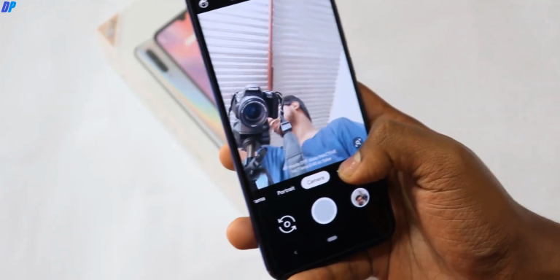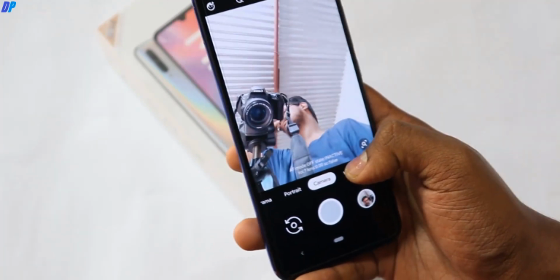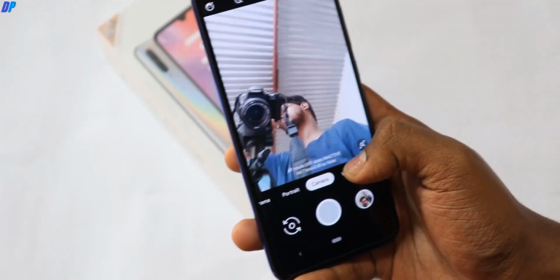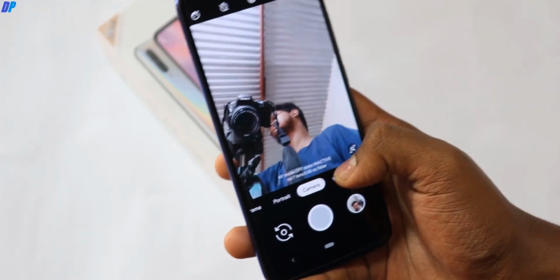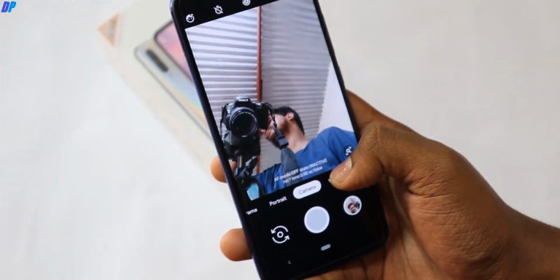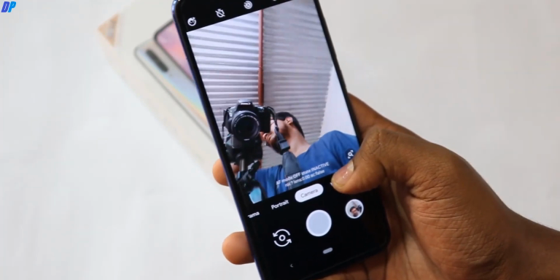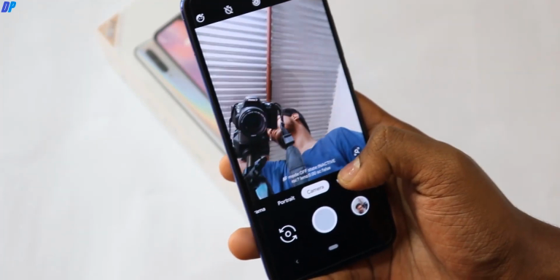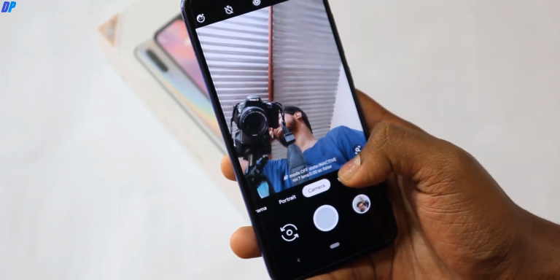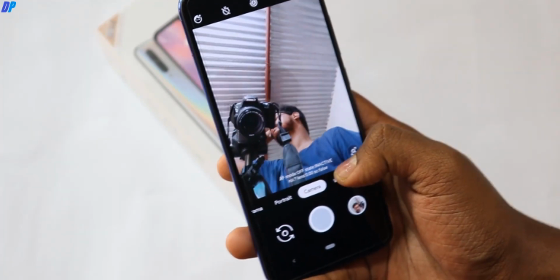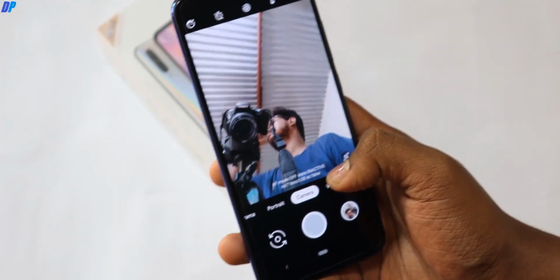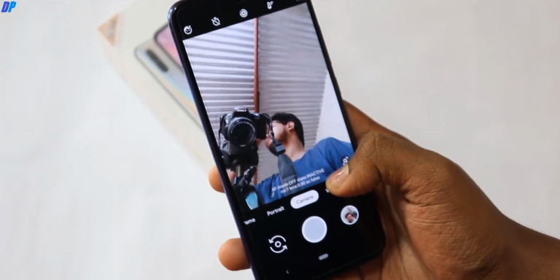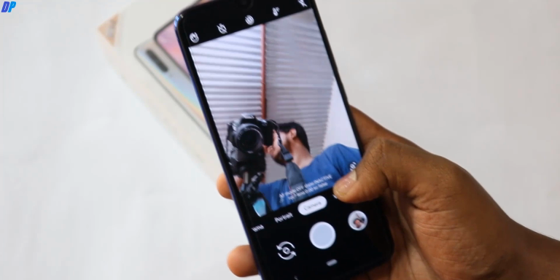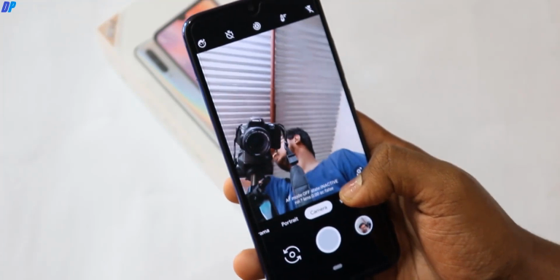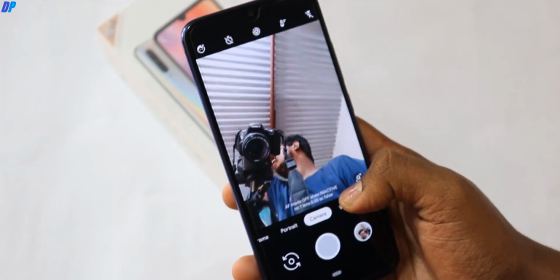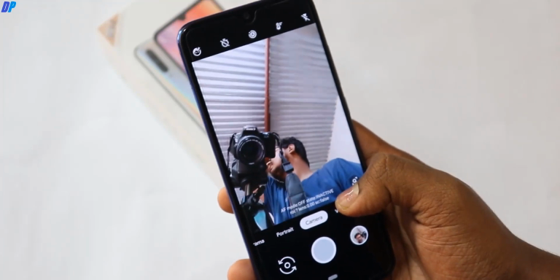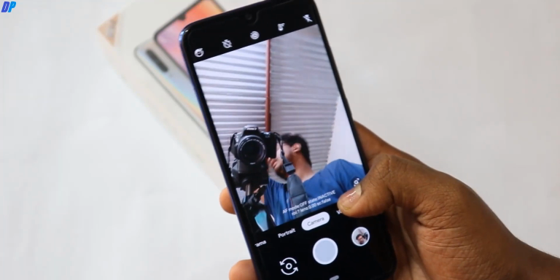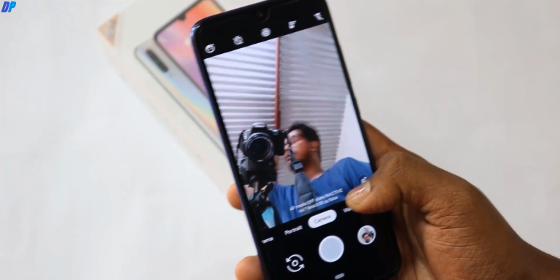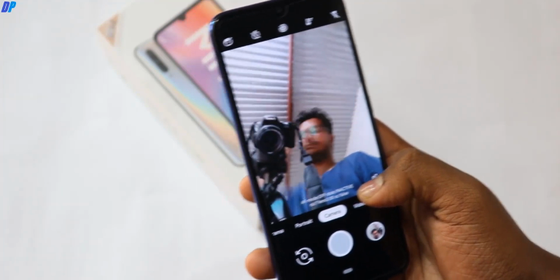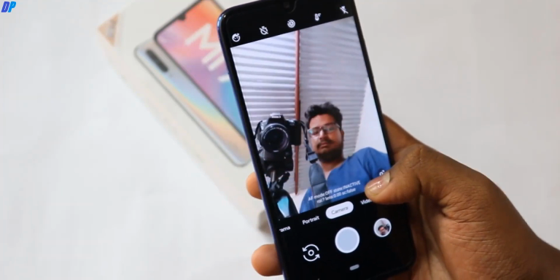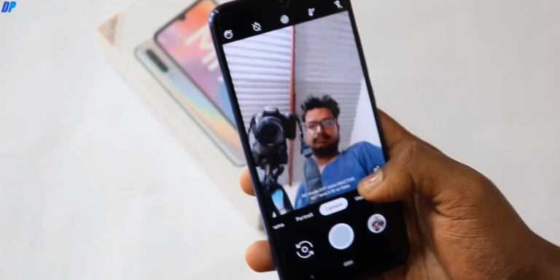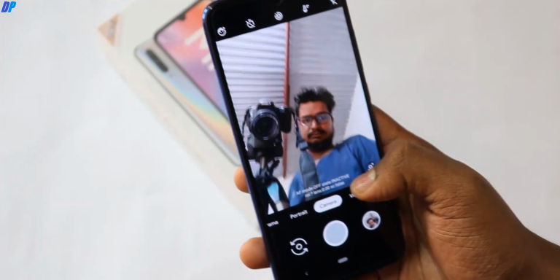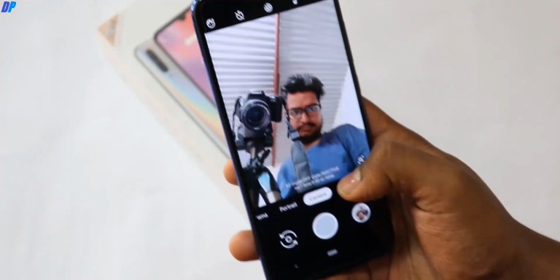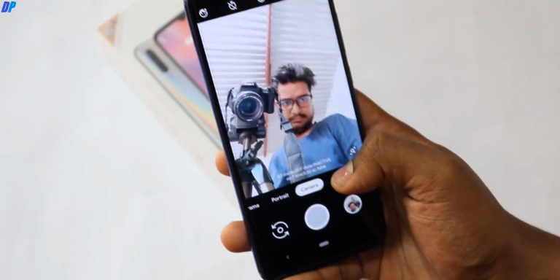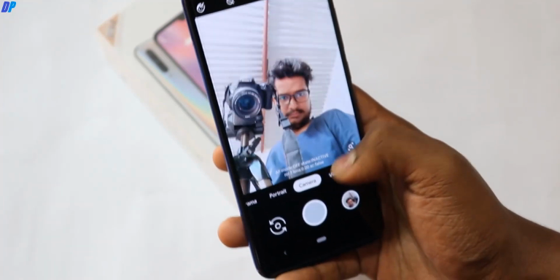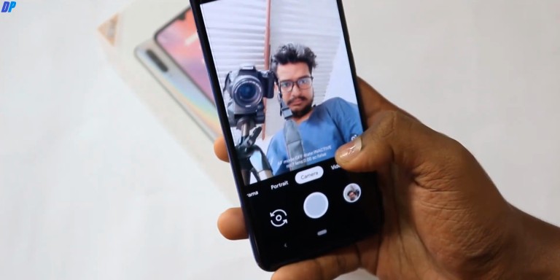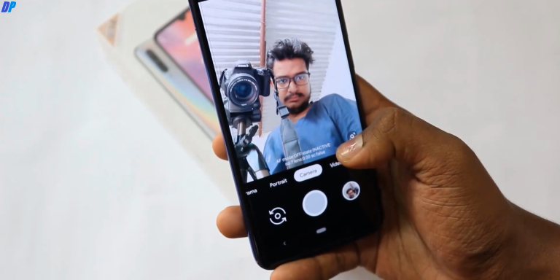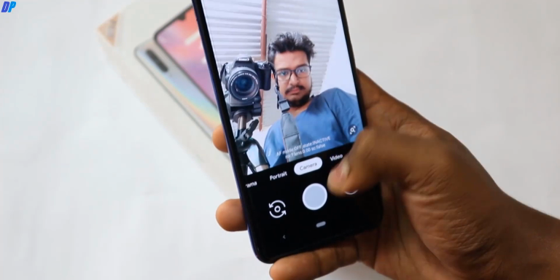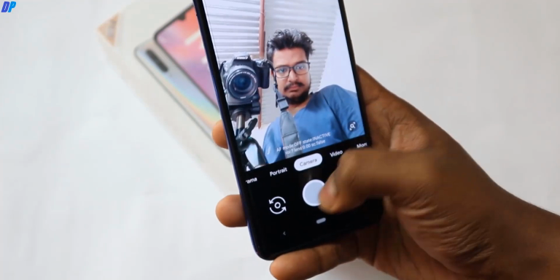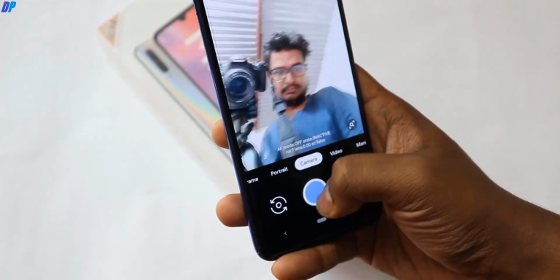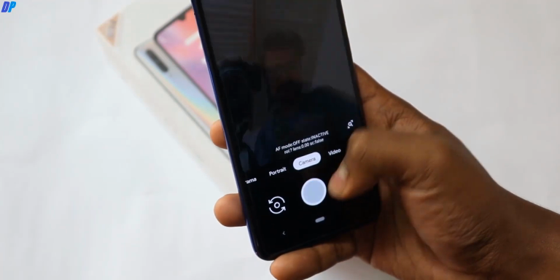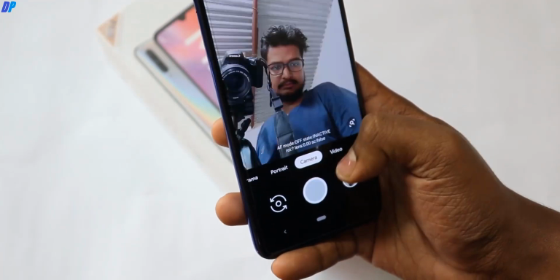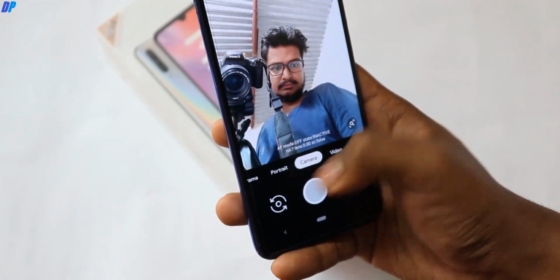In the video, I am going to show you a simple camera comparison so you can understand which camera is better.